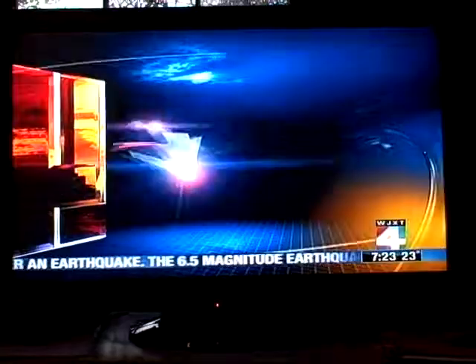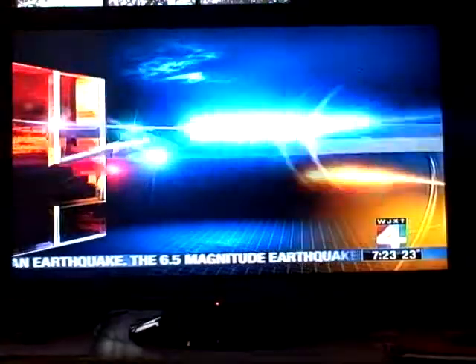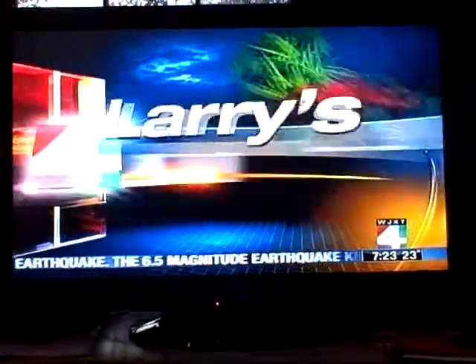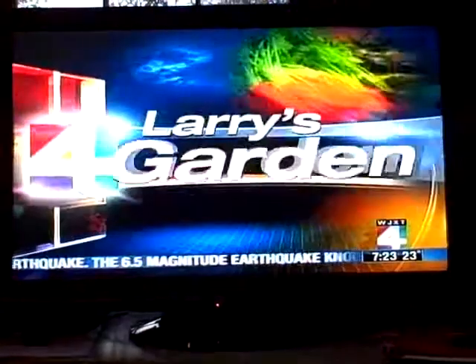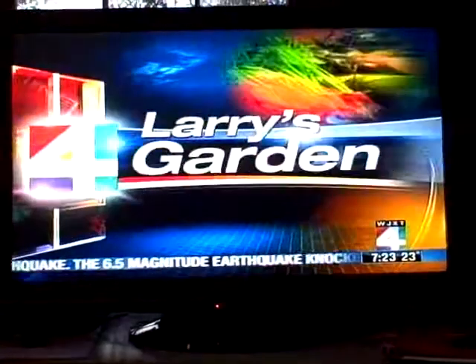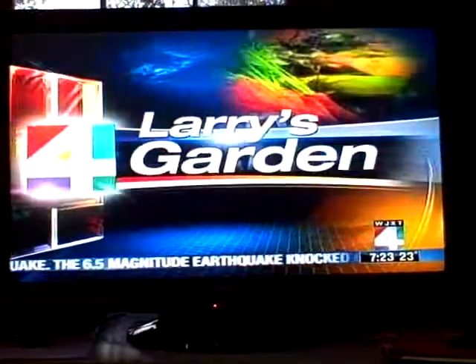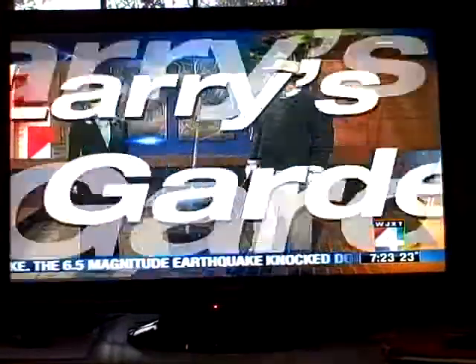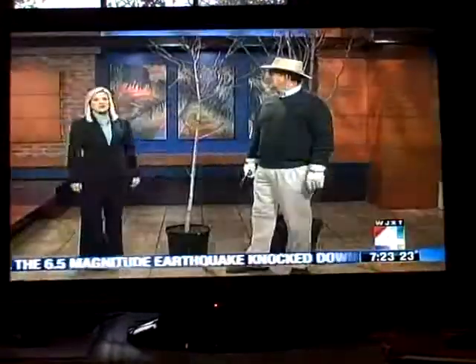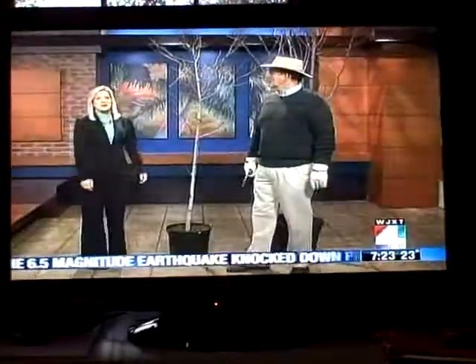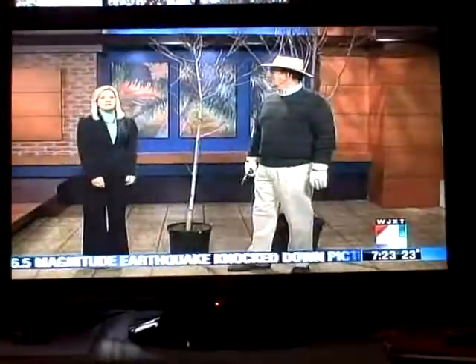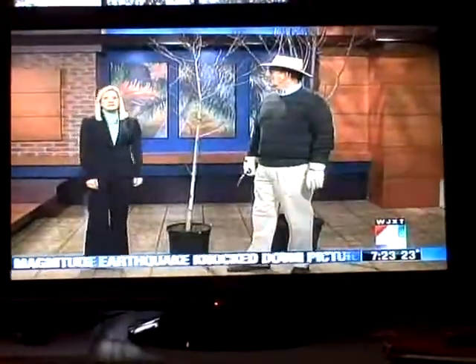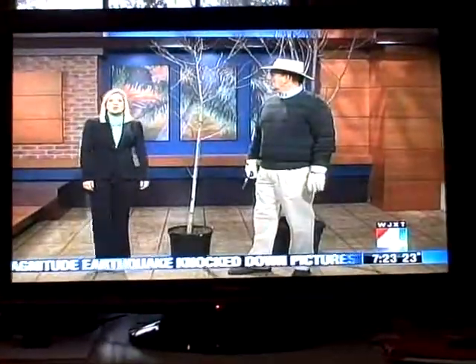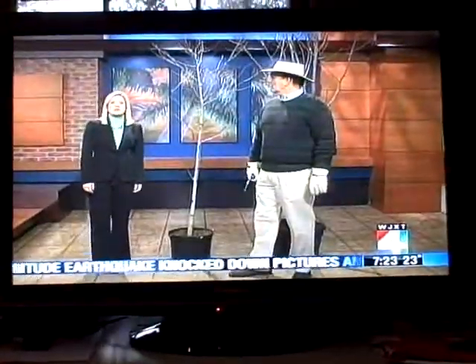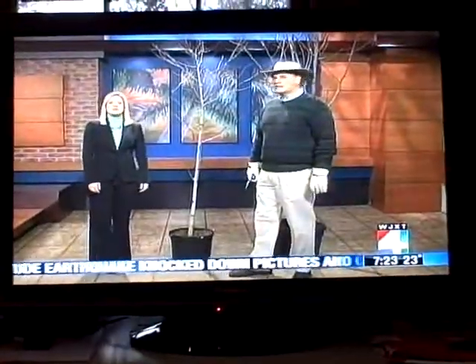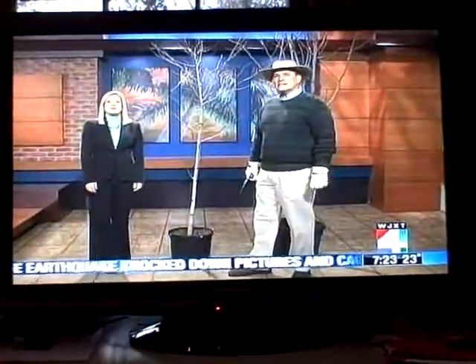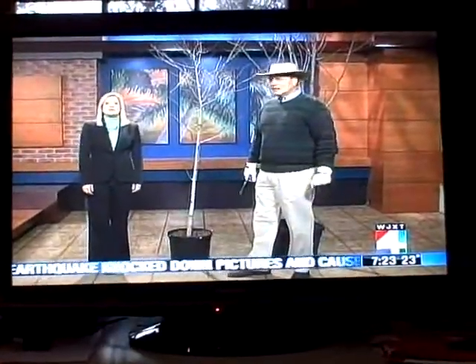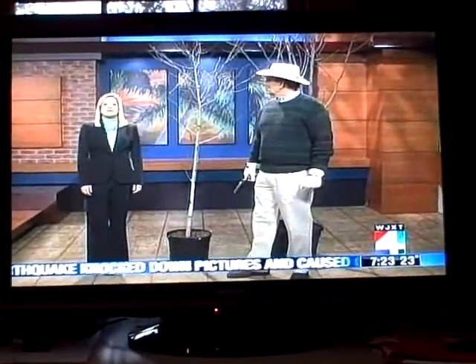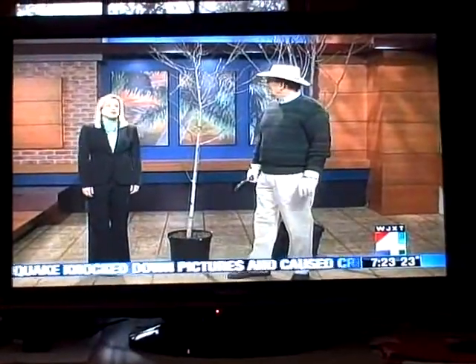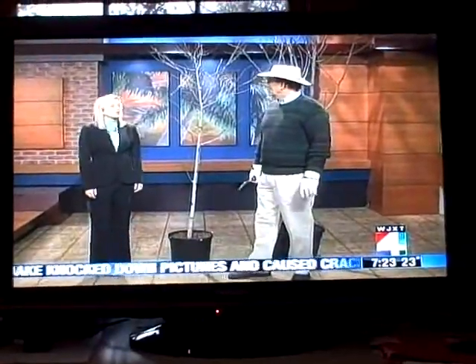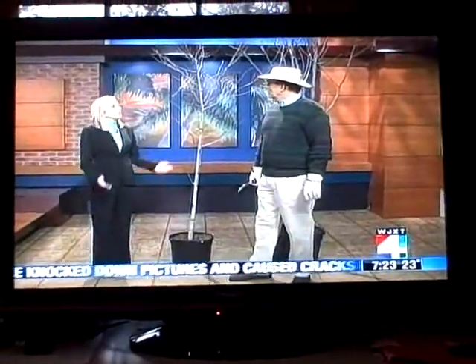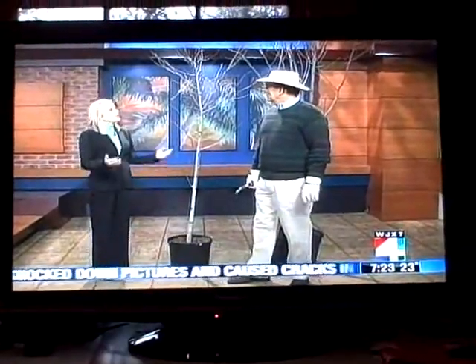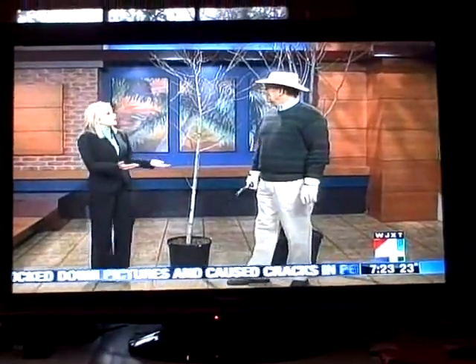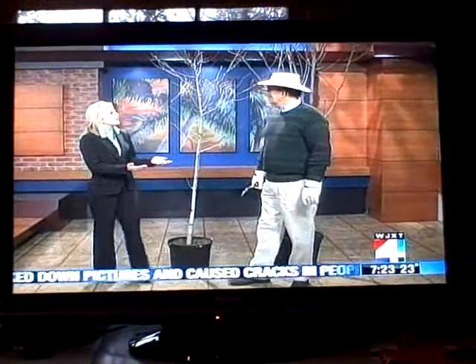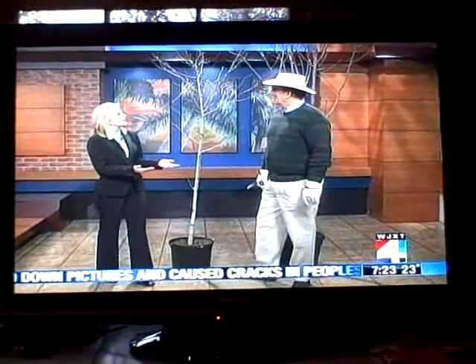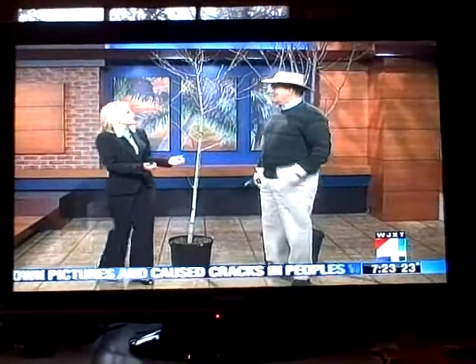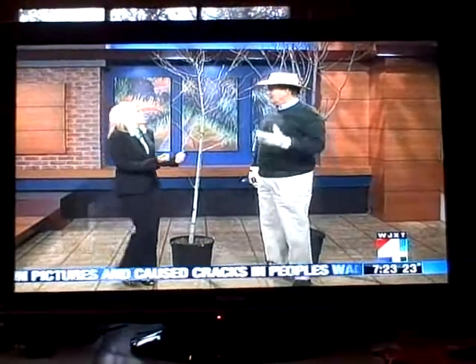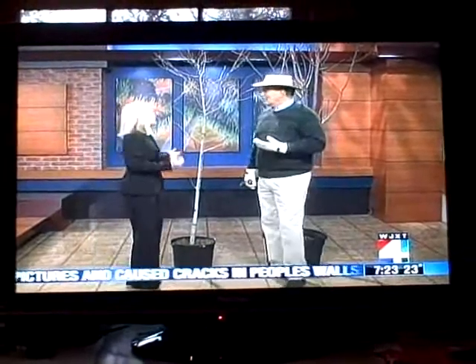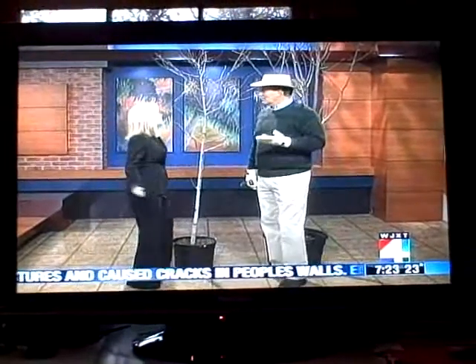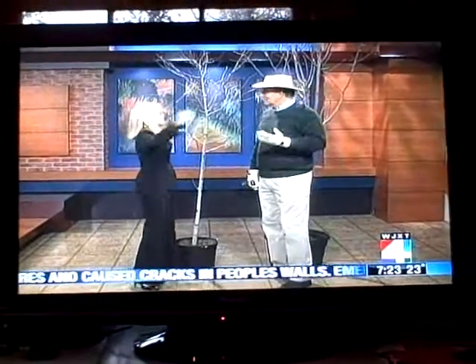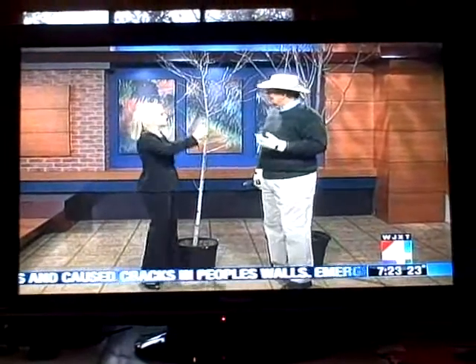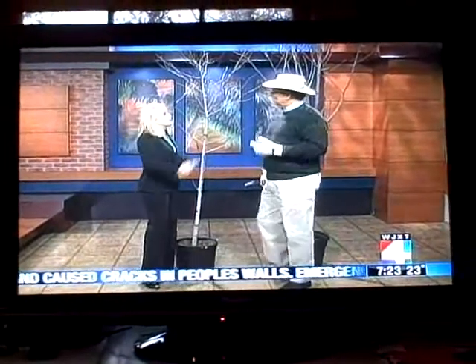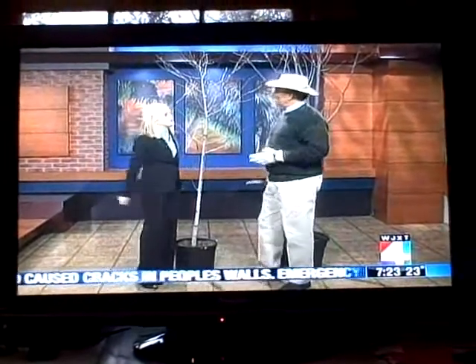Welcome to Larry's Garden. Joining us now is Larry O'Neill to talk about trimming trees. Should we even be talking about that, Larry? It seems like we should be bundling up the trees.